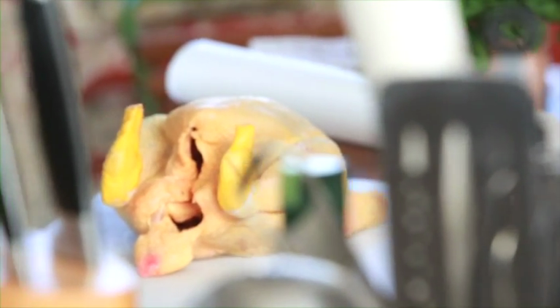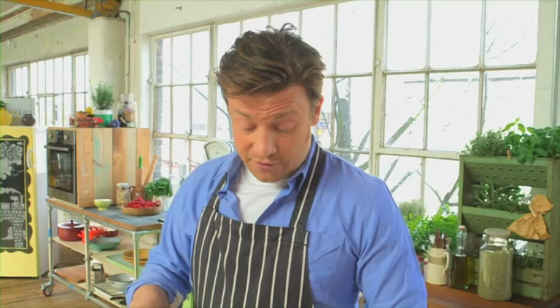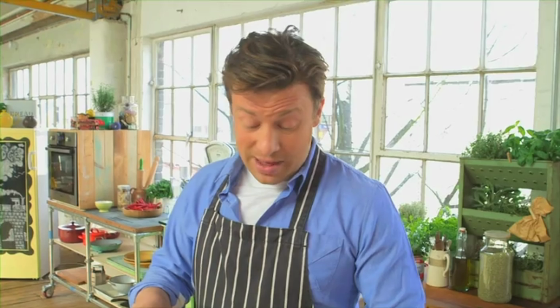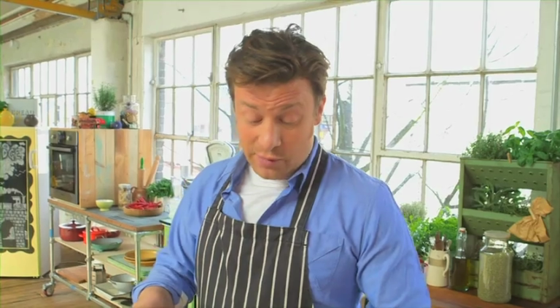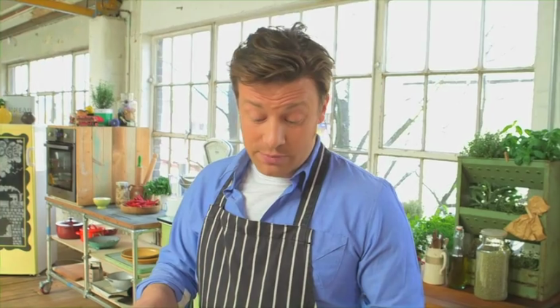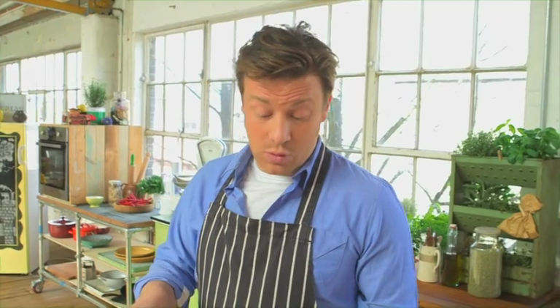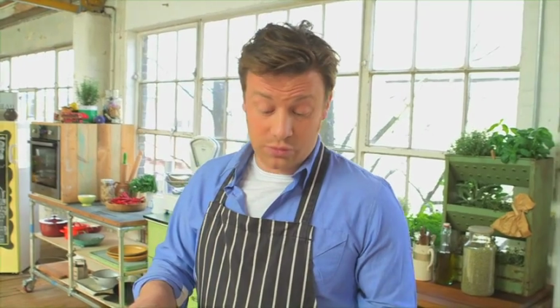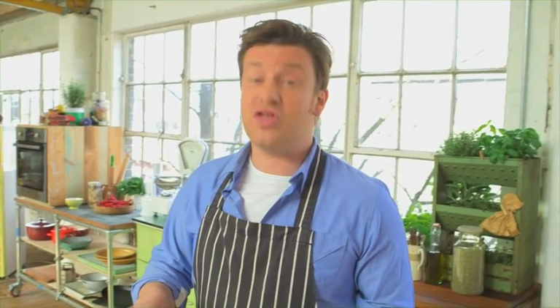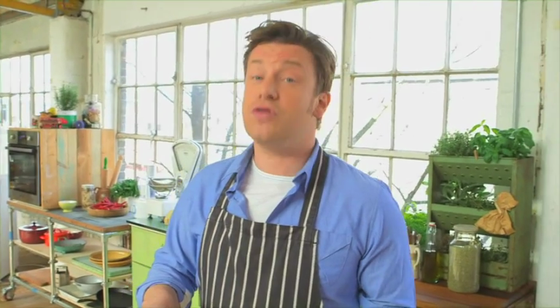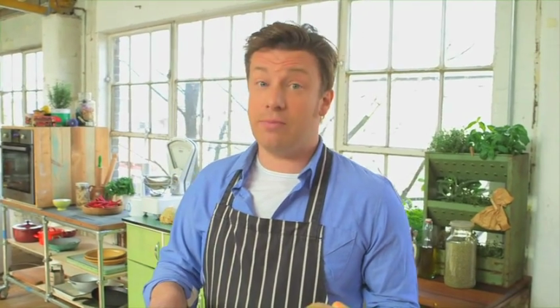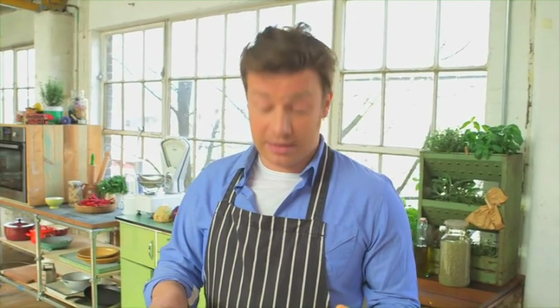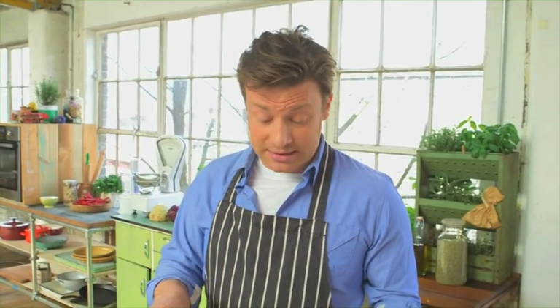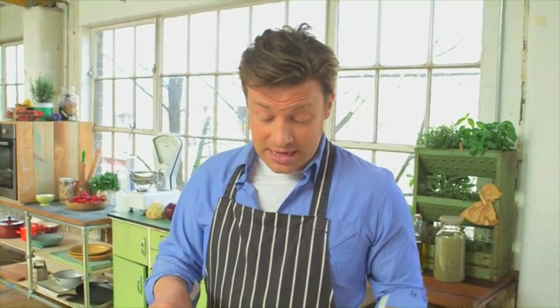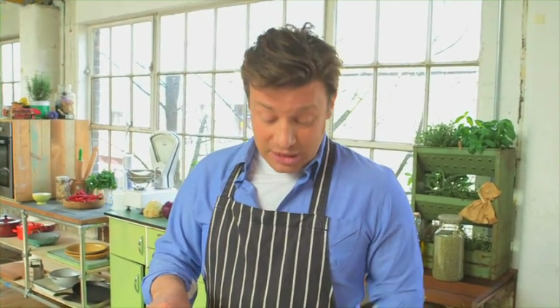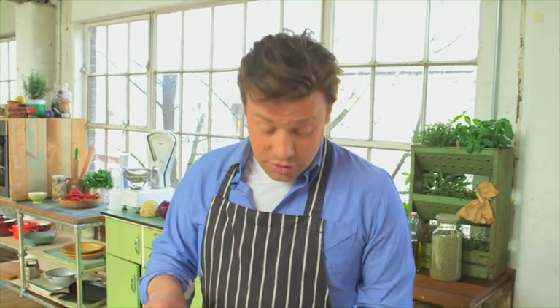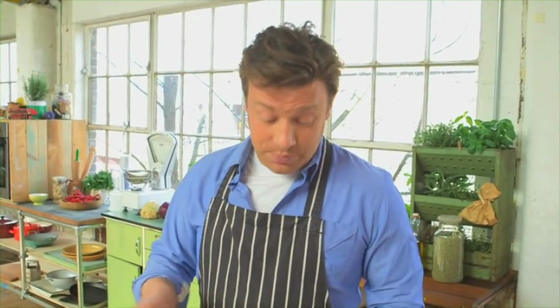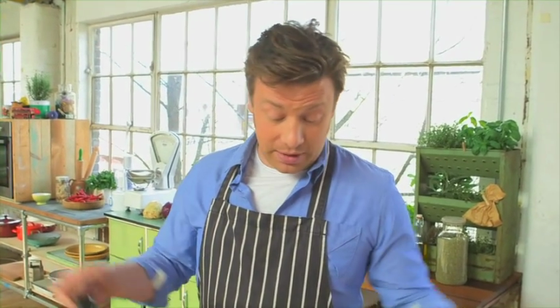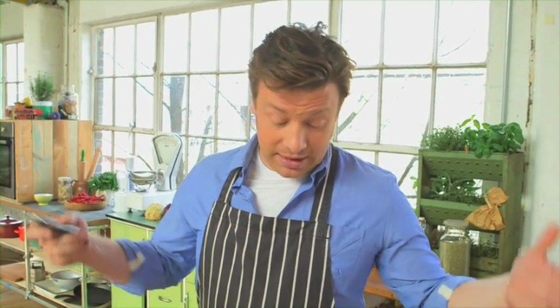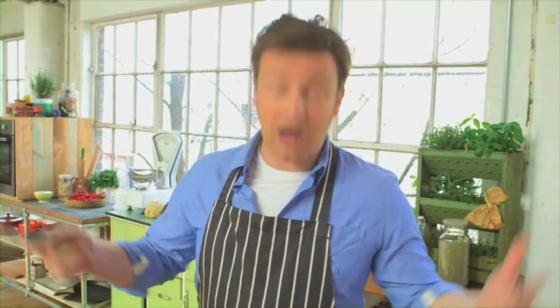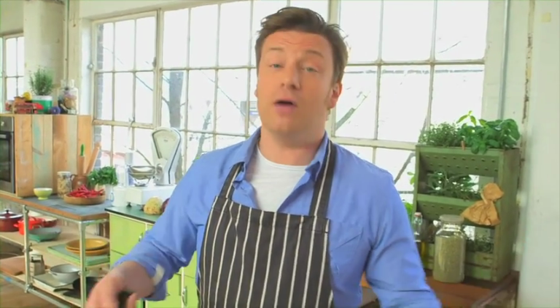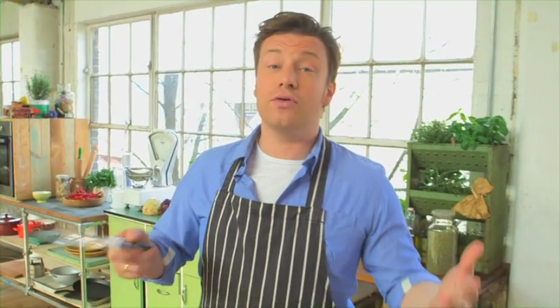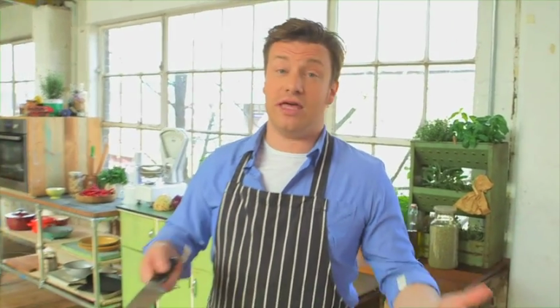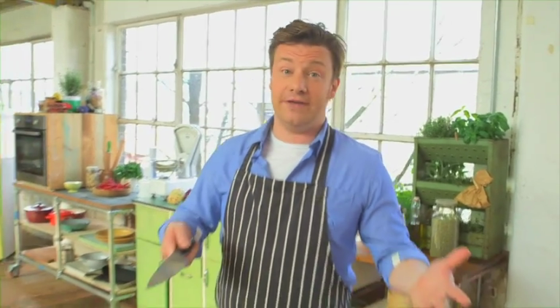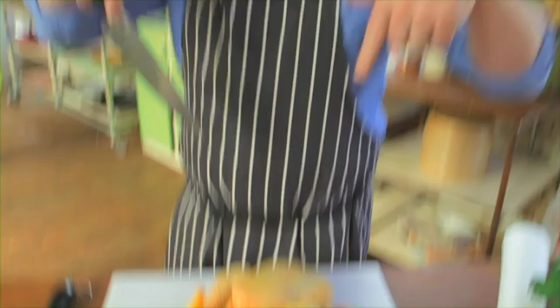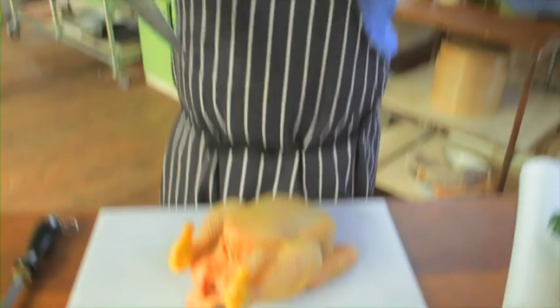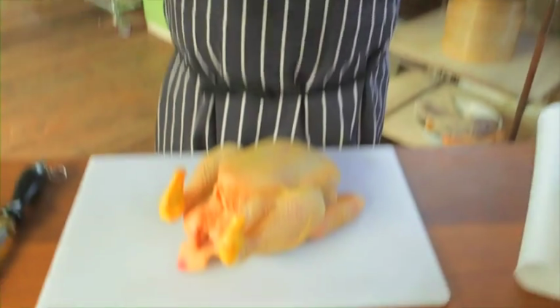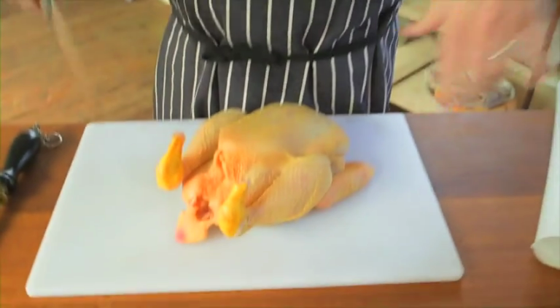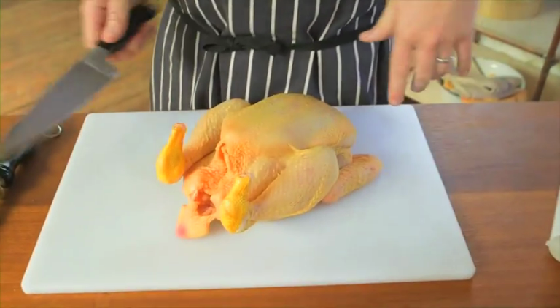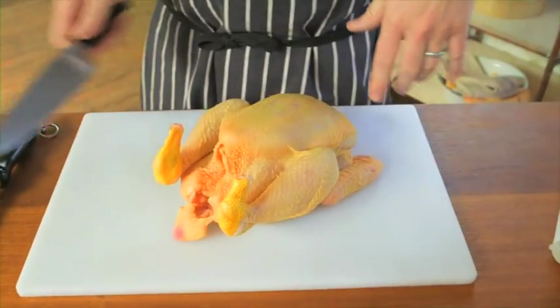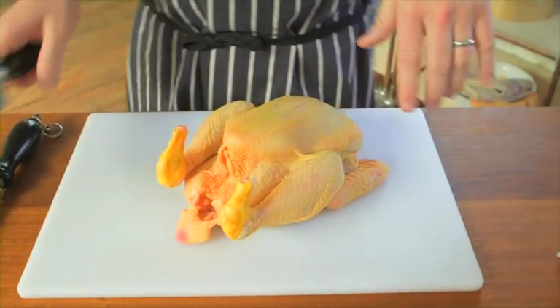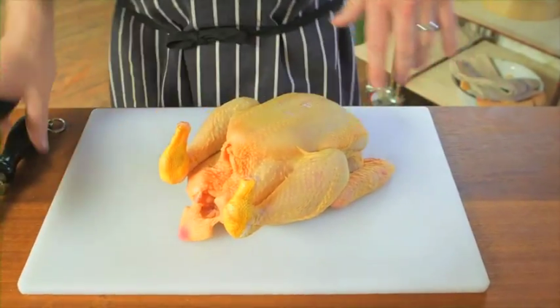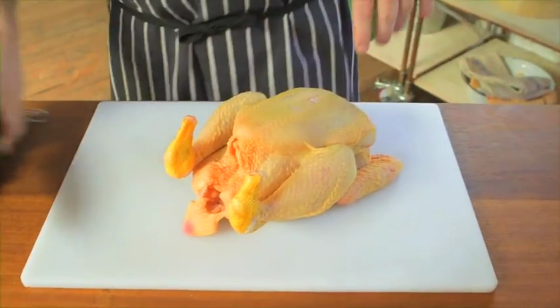For about a quid more than two chicken breasts you can buy a whole chicken. Let me show you how to break down a chicken.